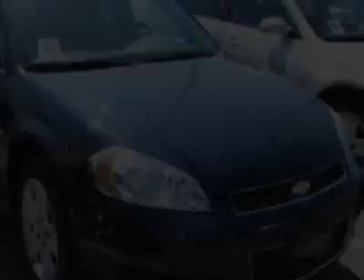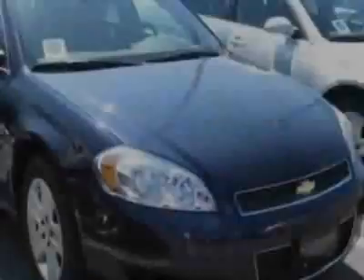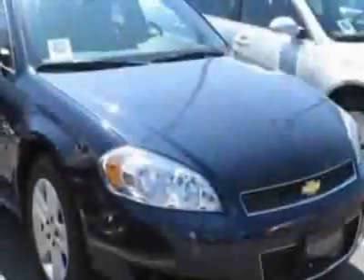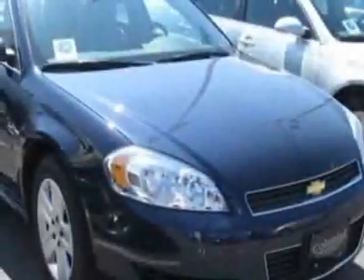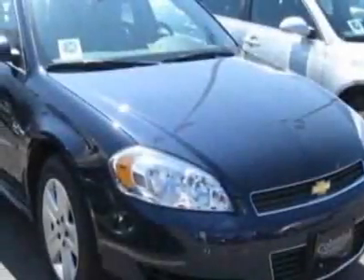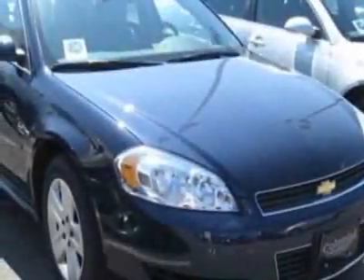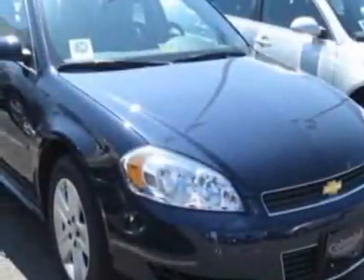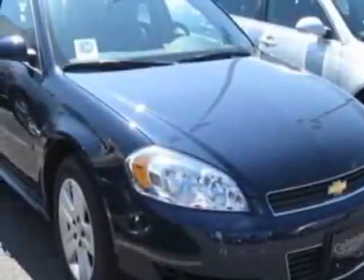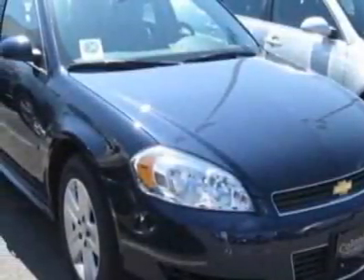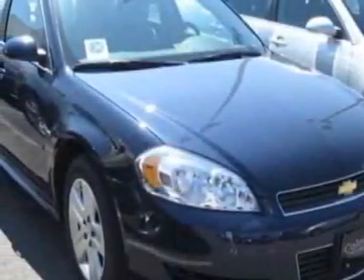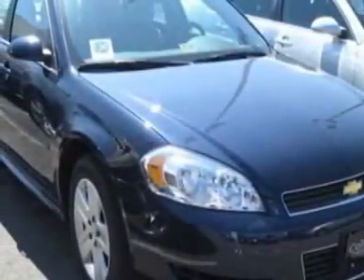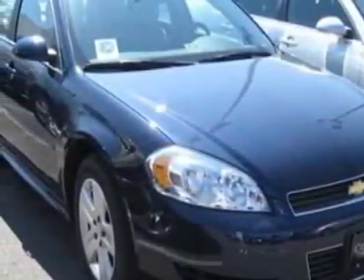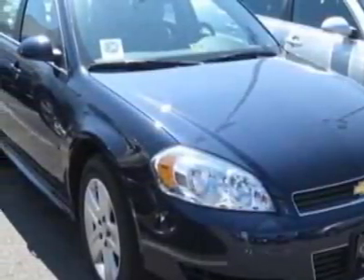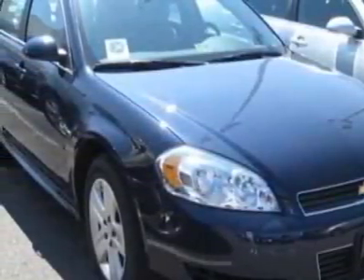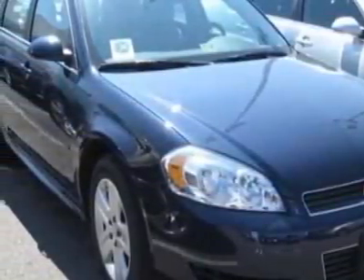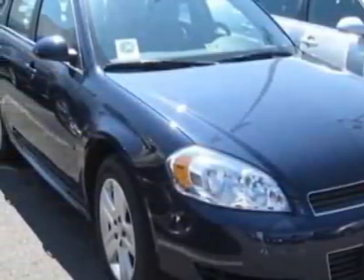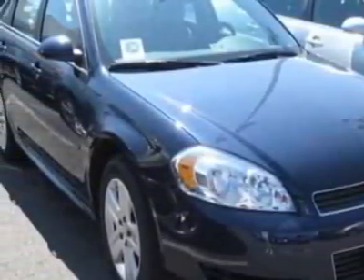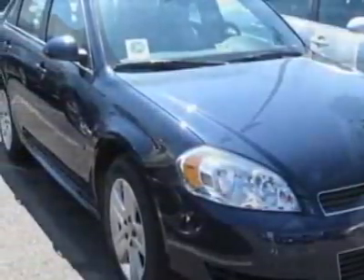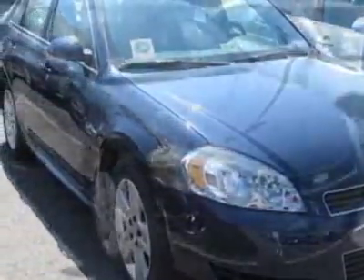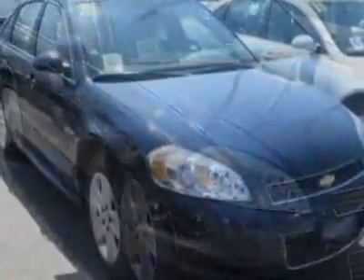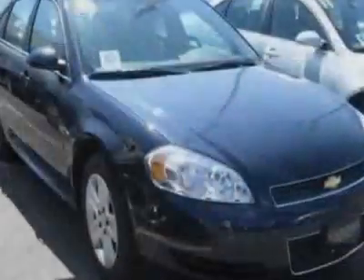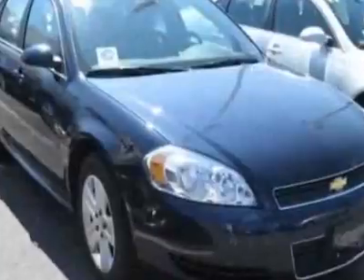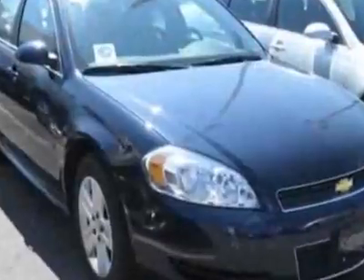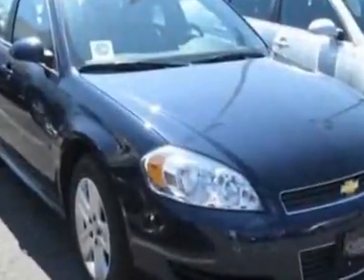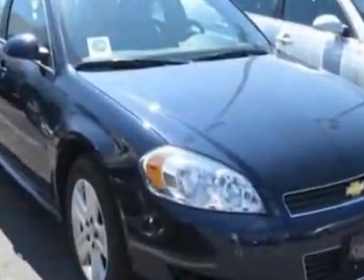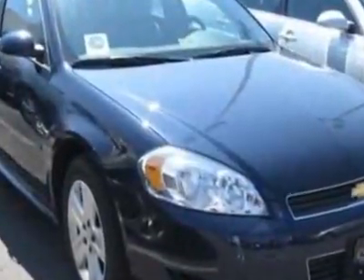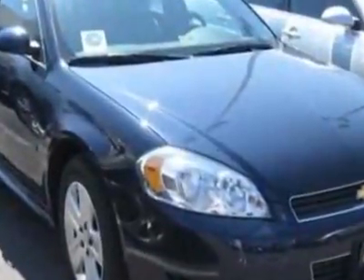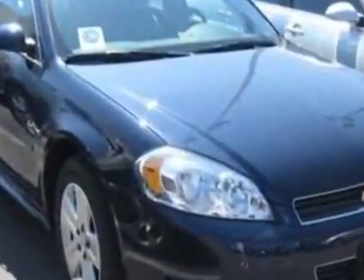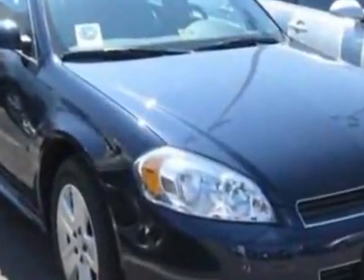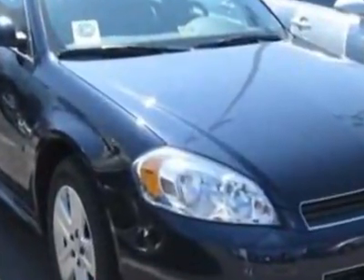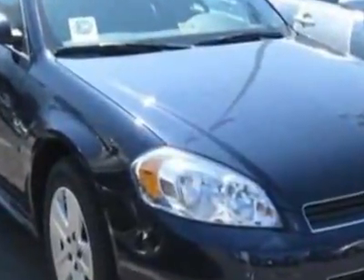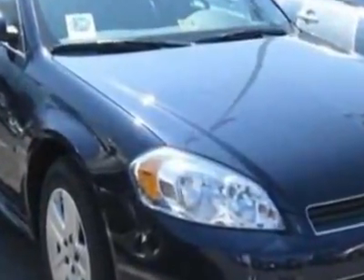Come take a look at this 2011 Chevrolet Impala. For your protection, a warranty is available for this vehicle.